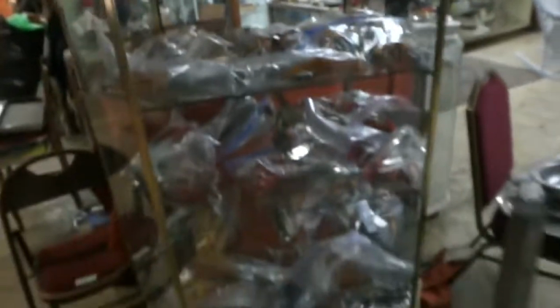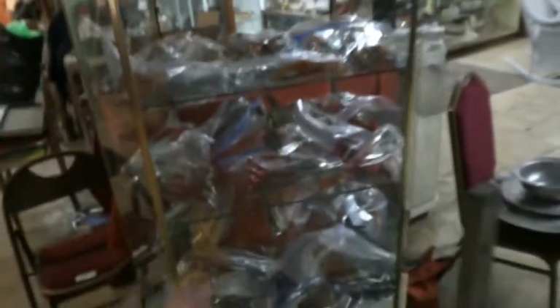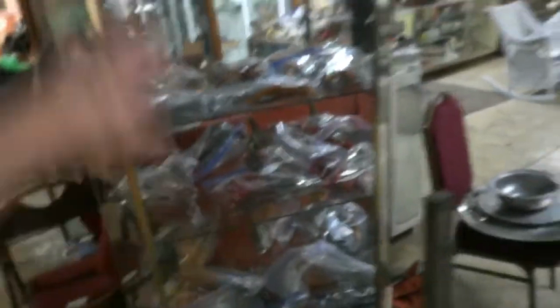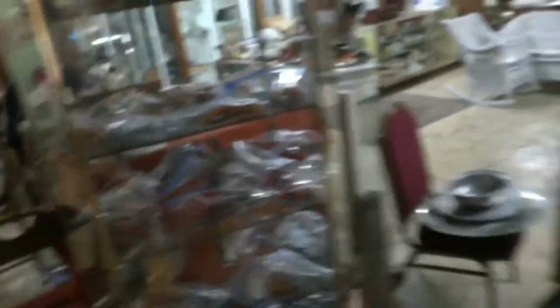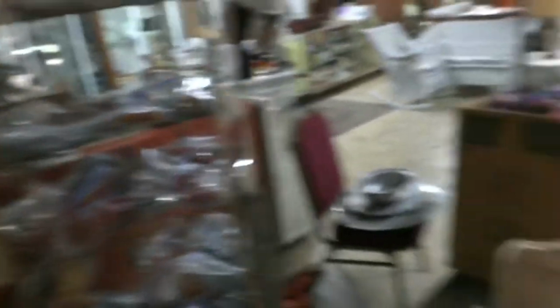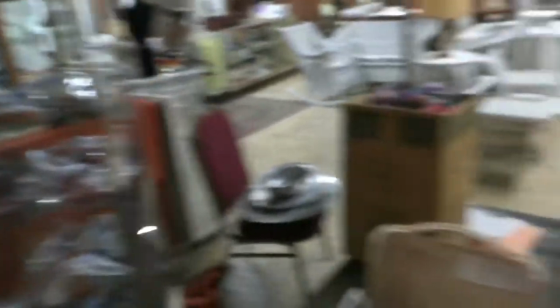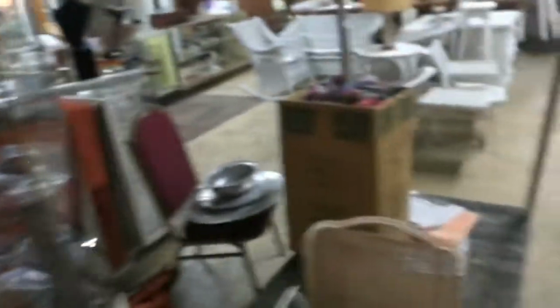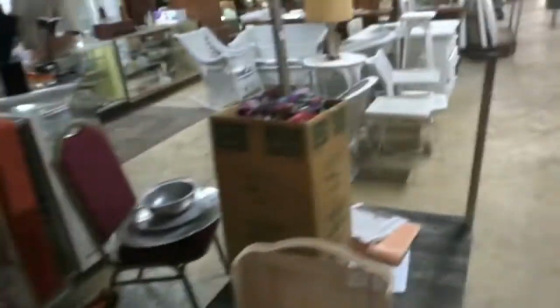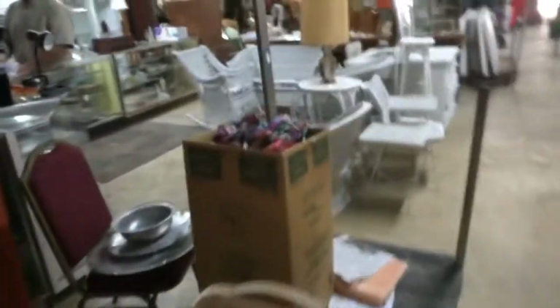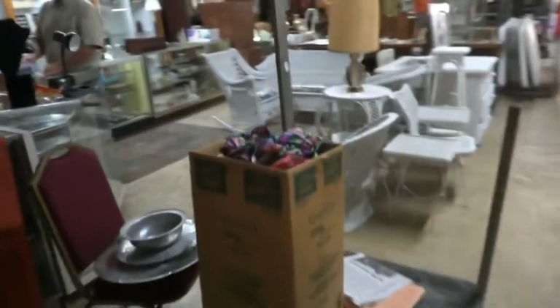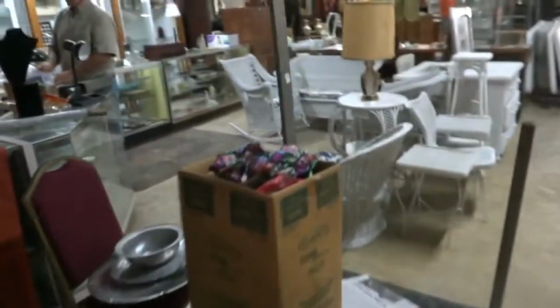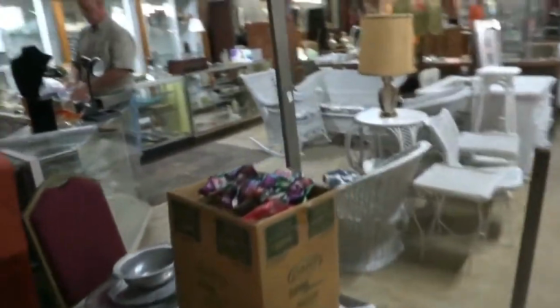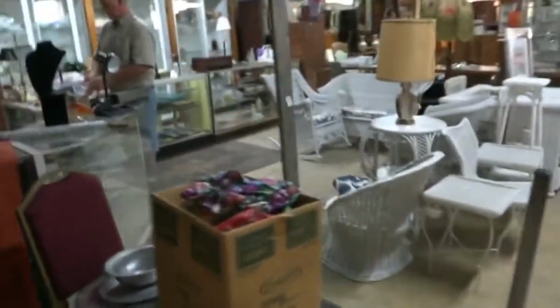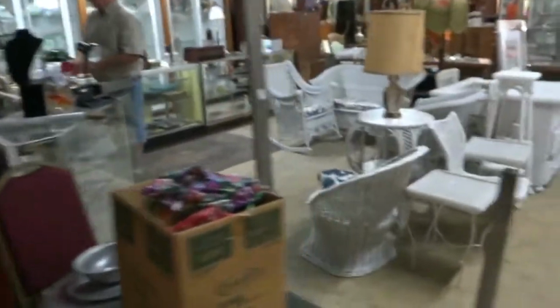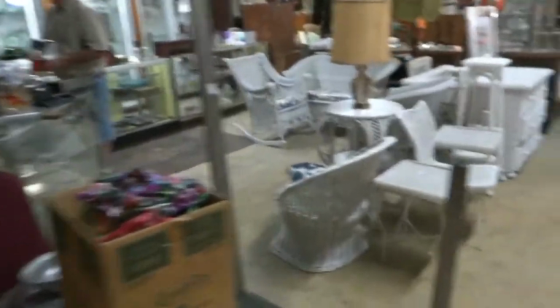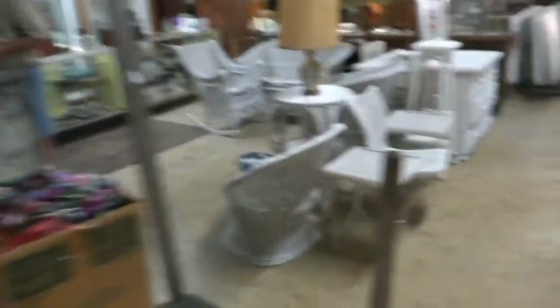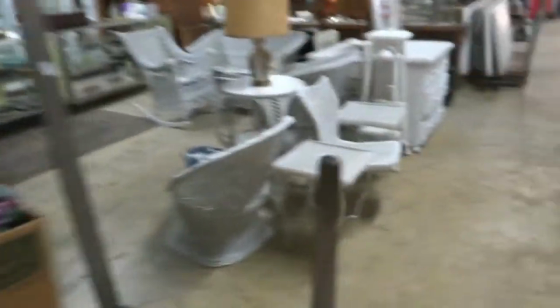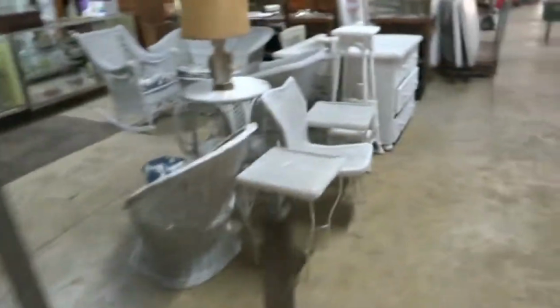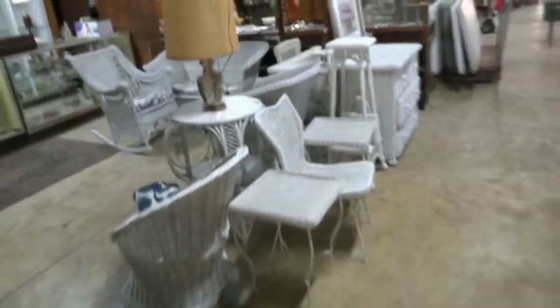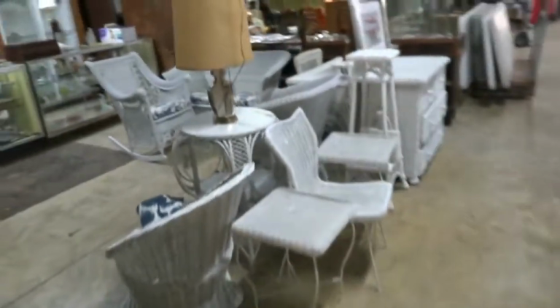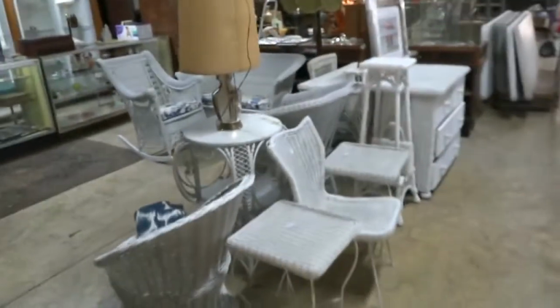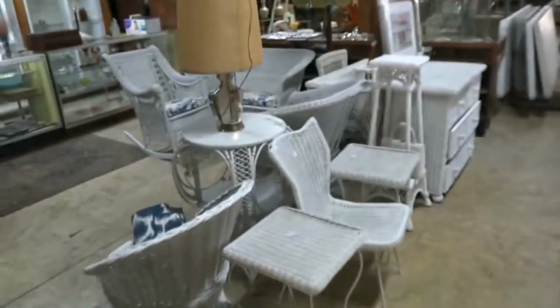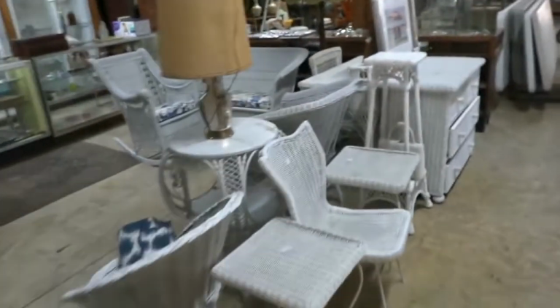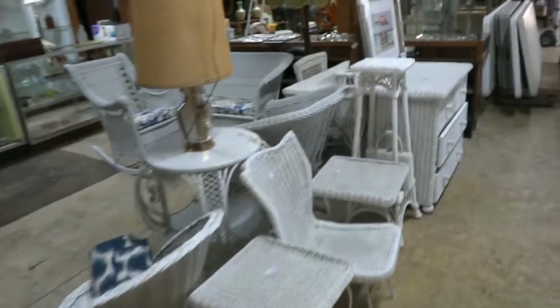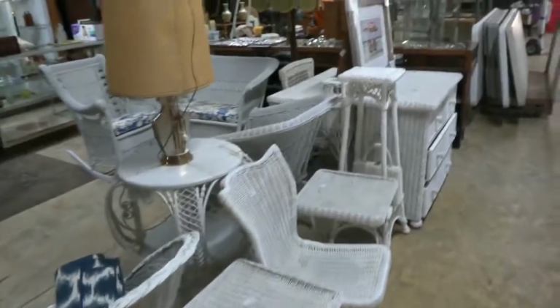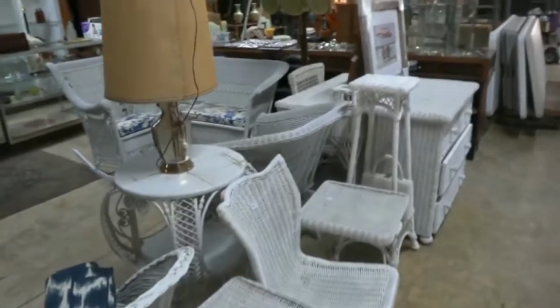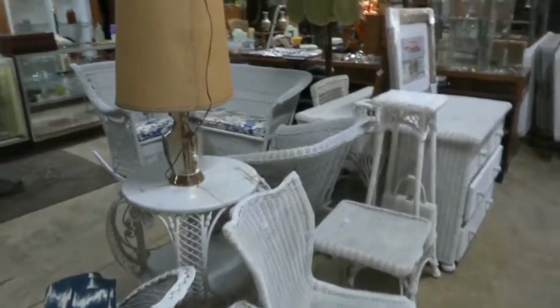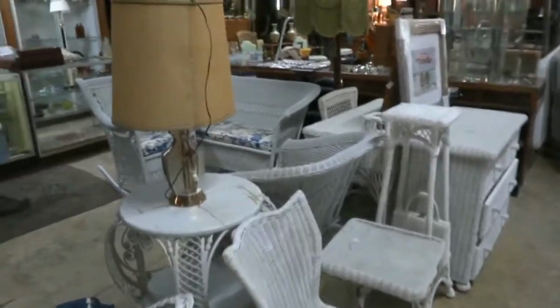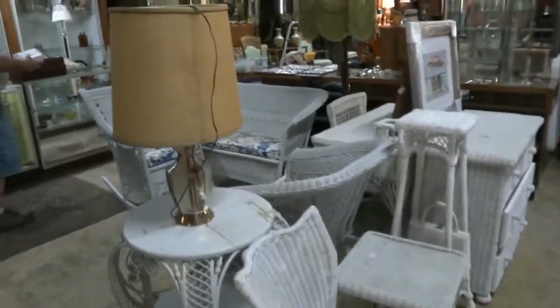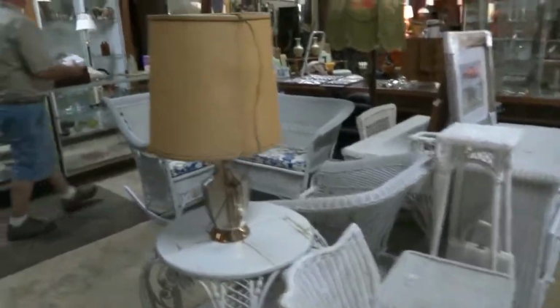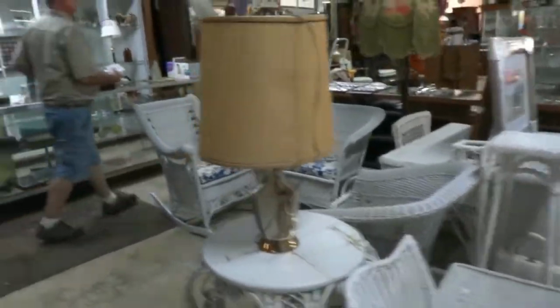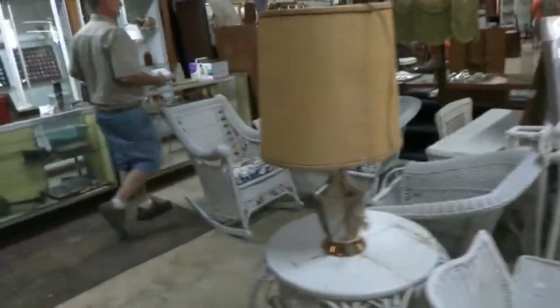This is all Bakelite — very, very cool. Lots of Bakelite, lots of wonderful wicker through here.